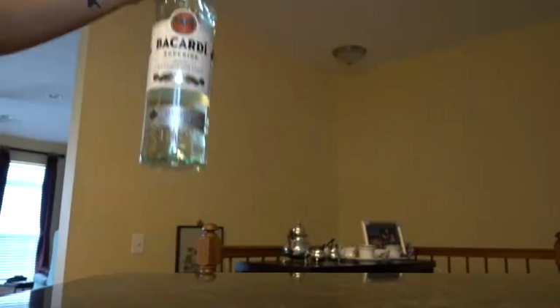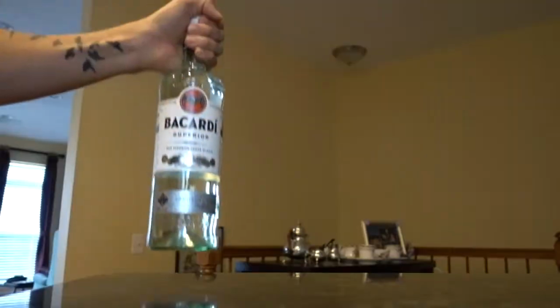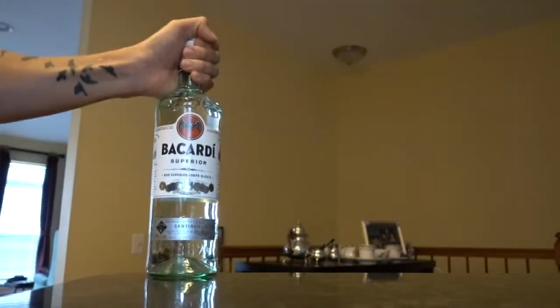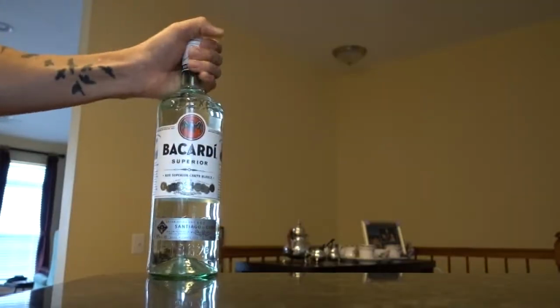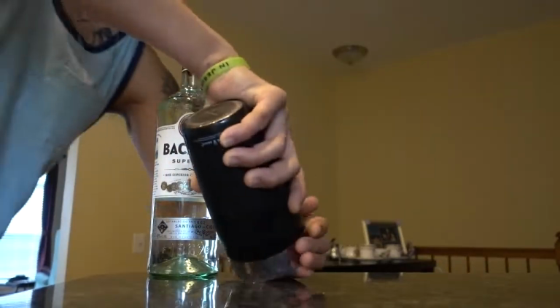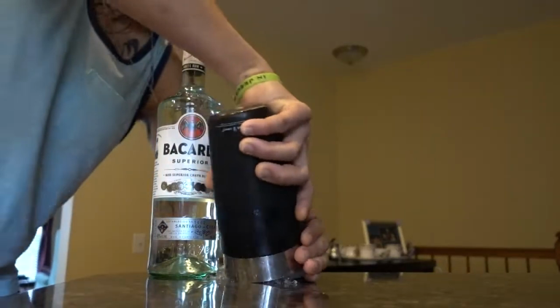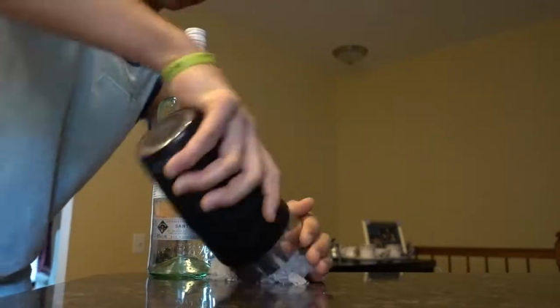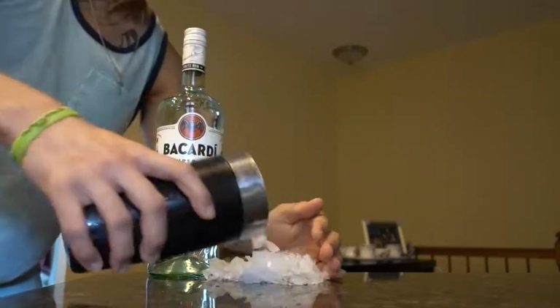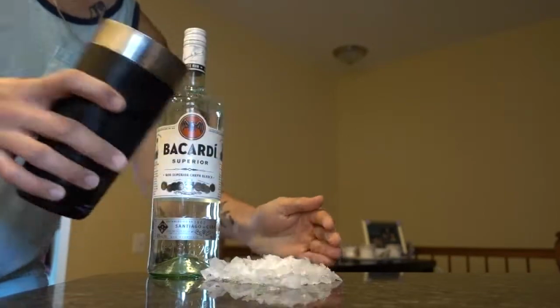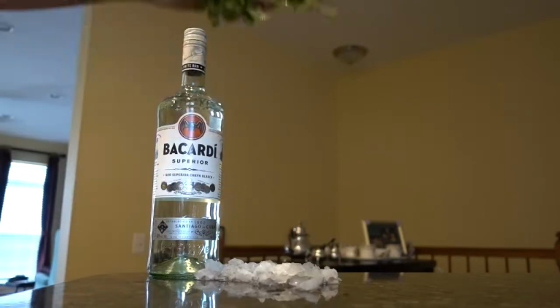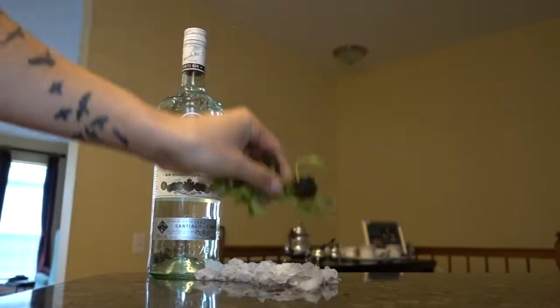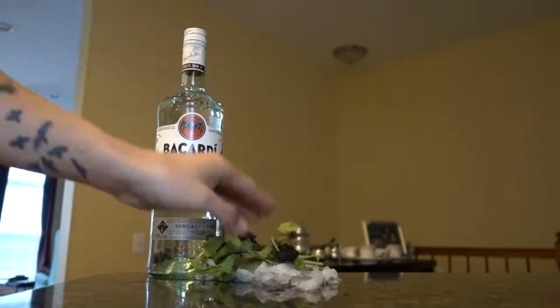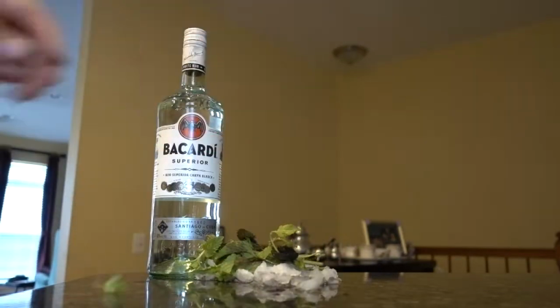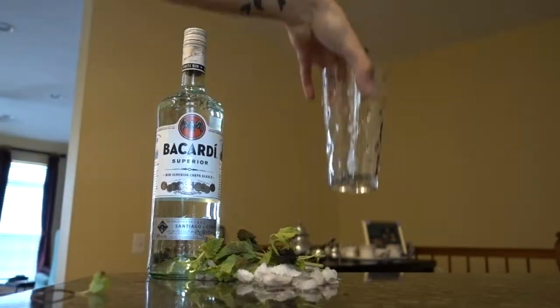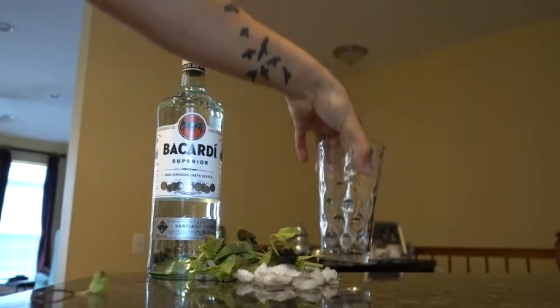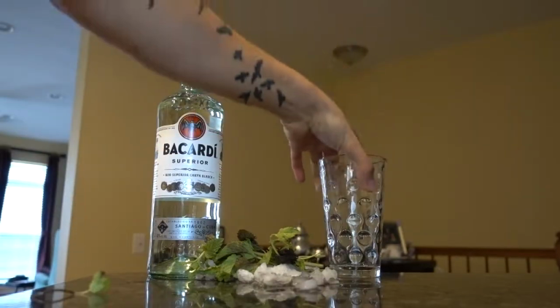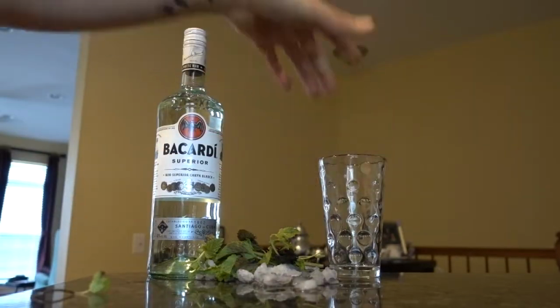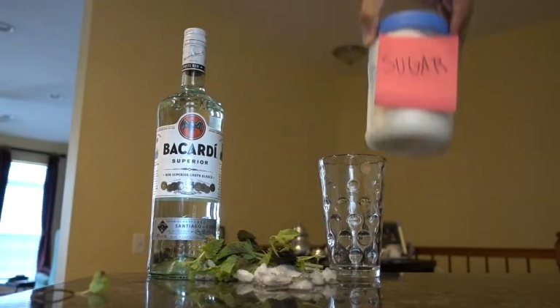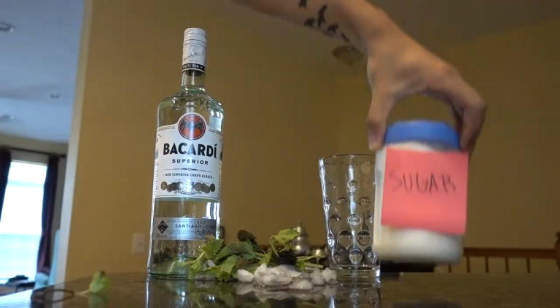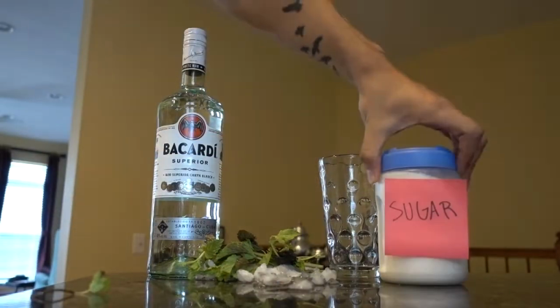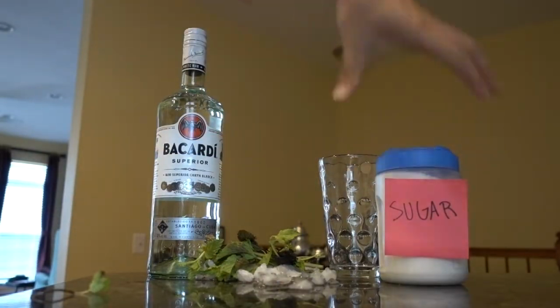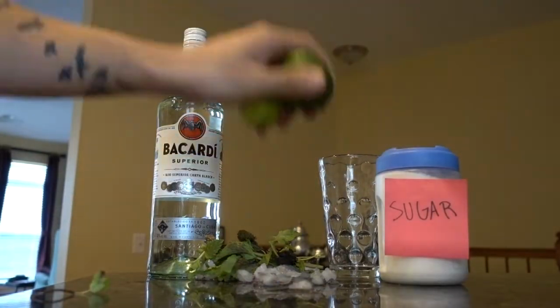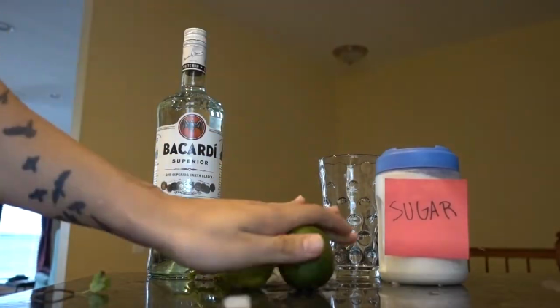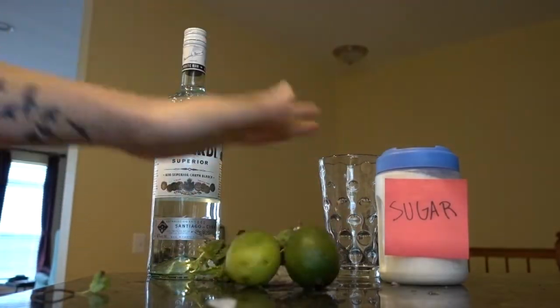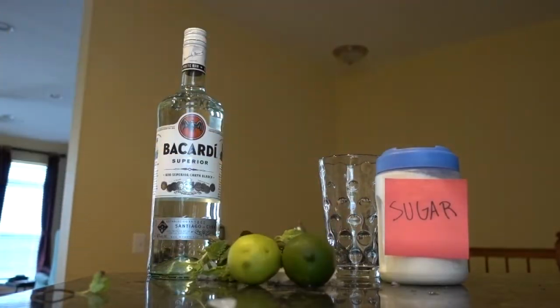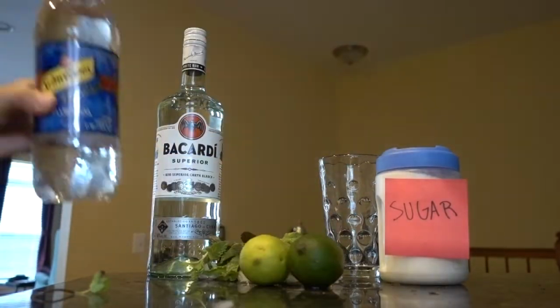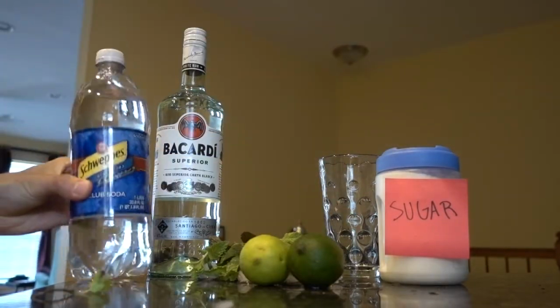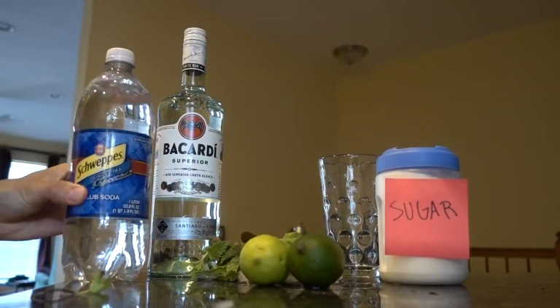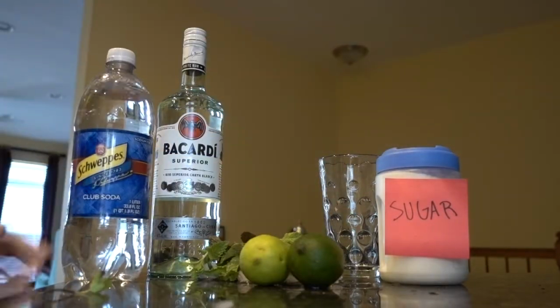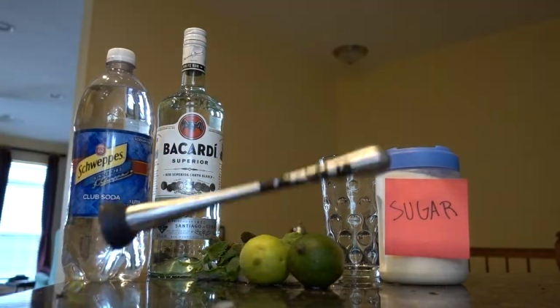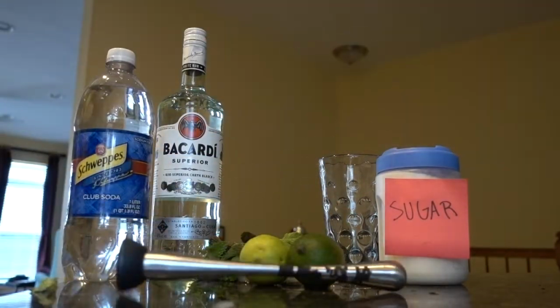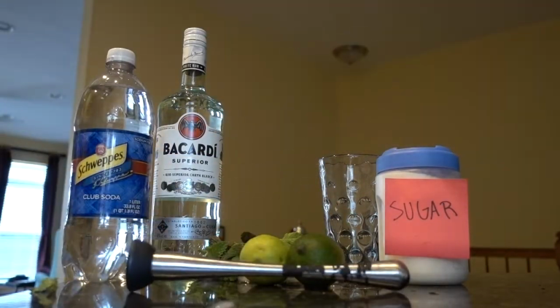Rum, crushed ice, mint, cup, sugar, lime, soda water, muddle.